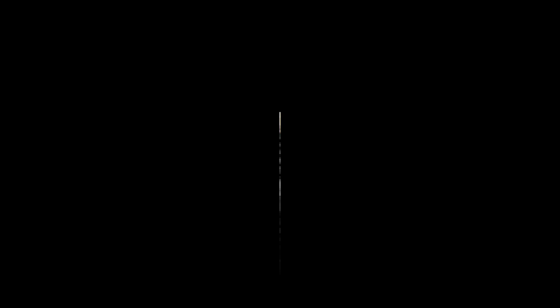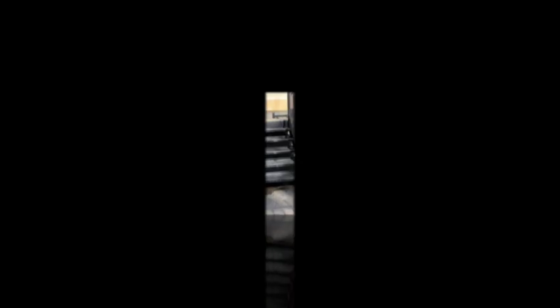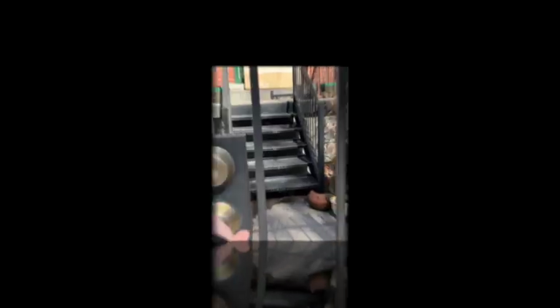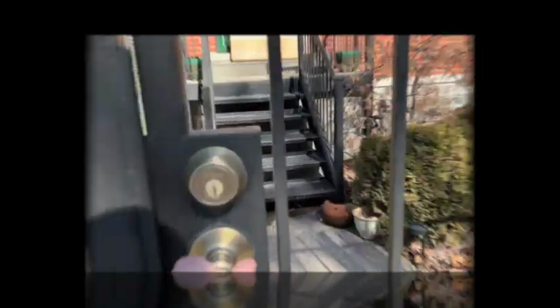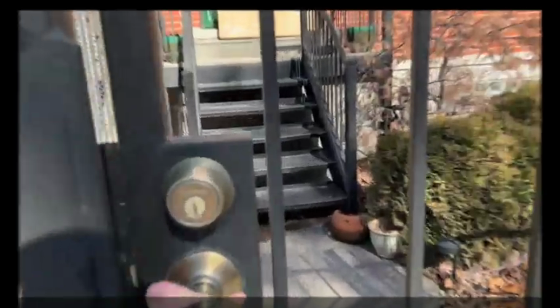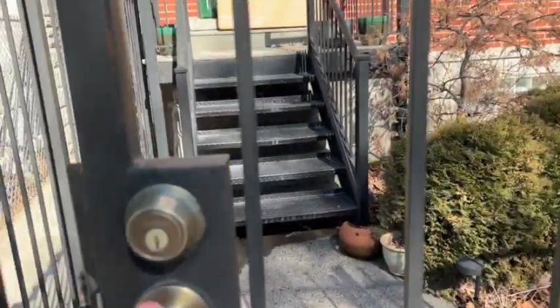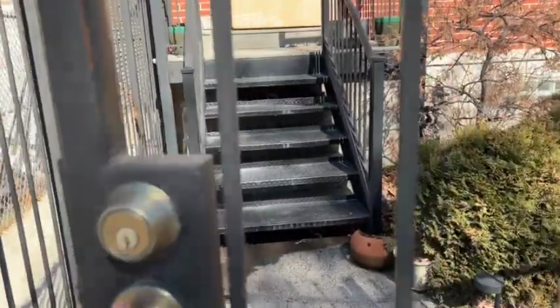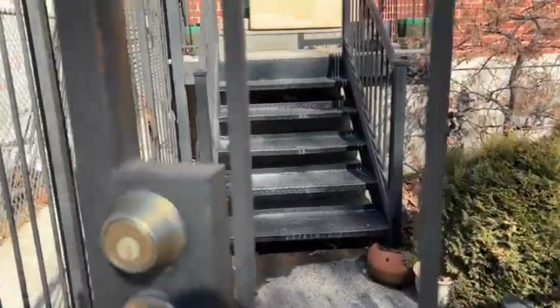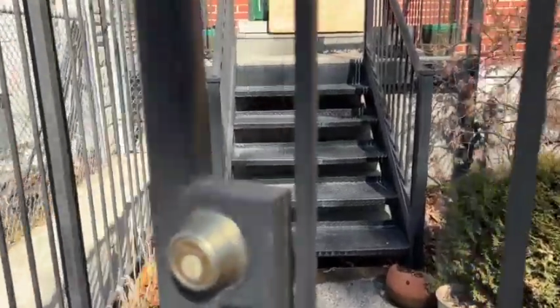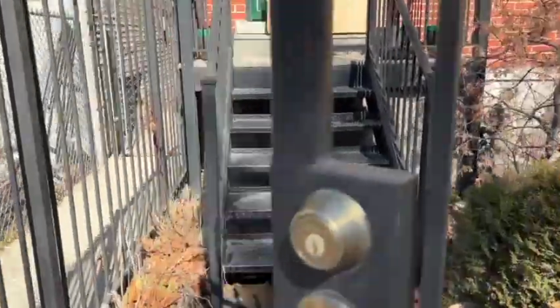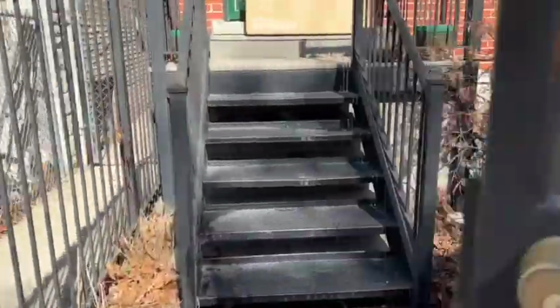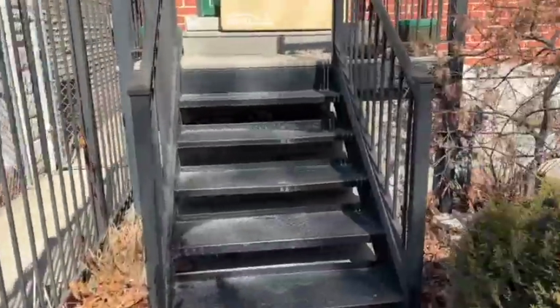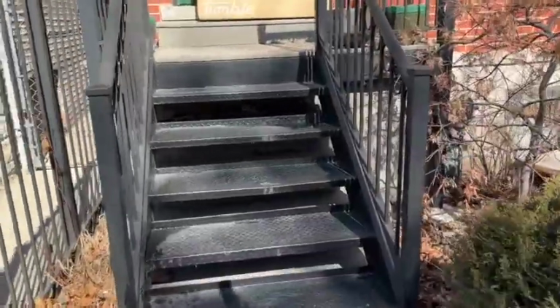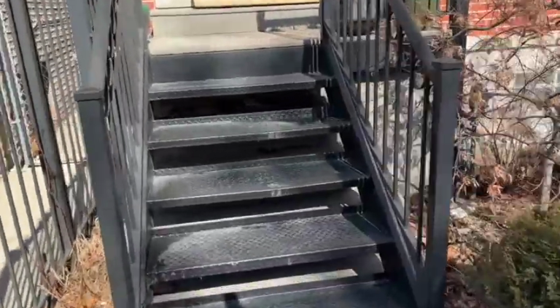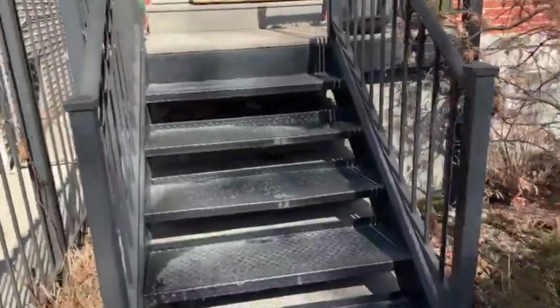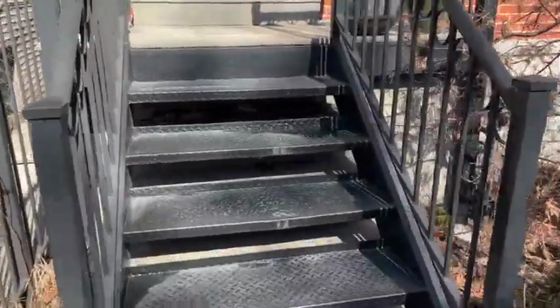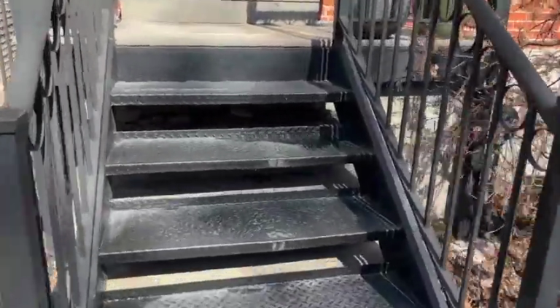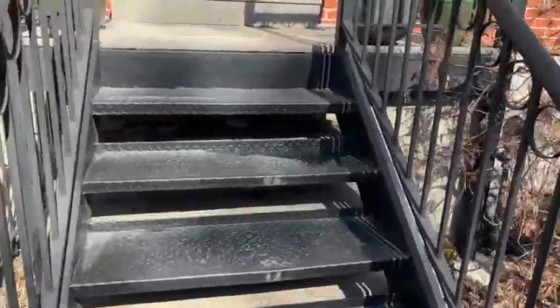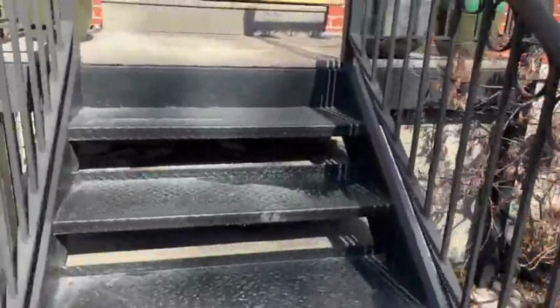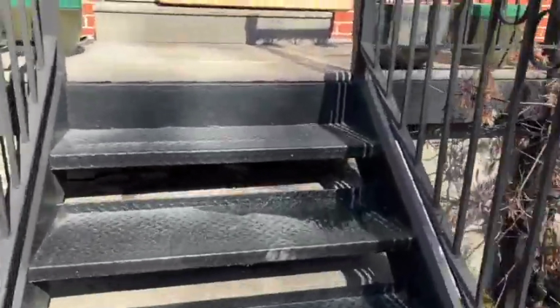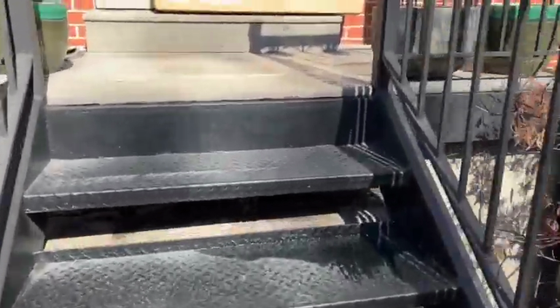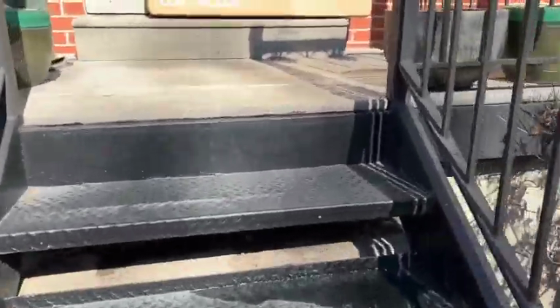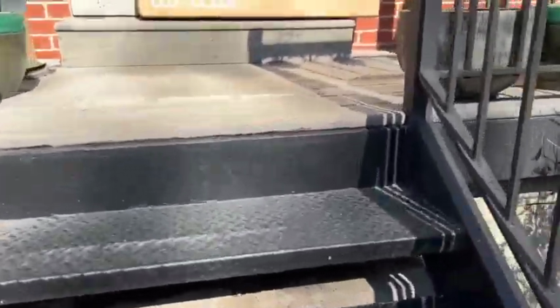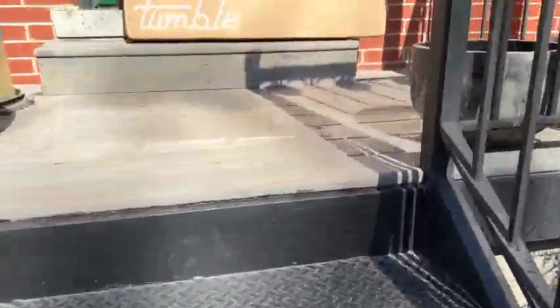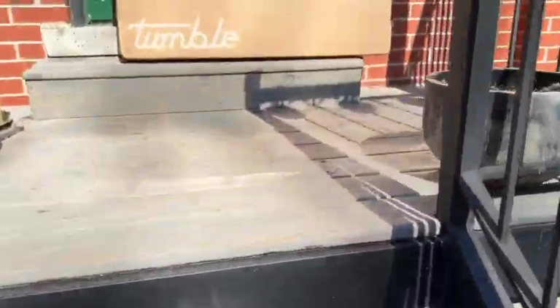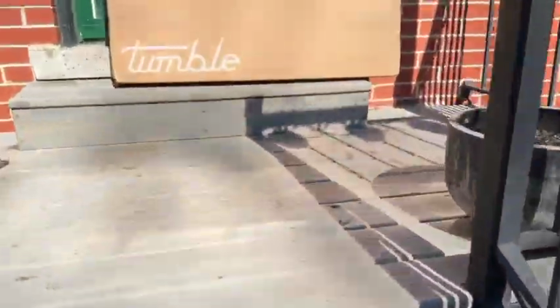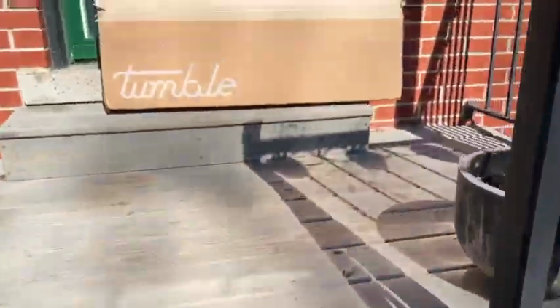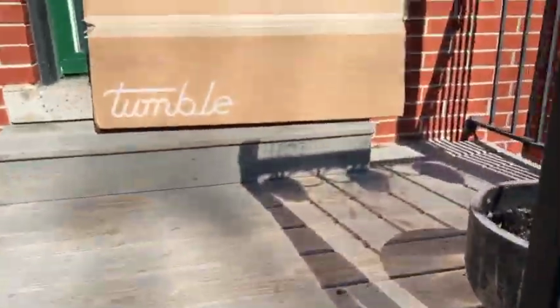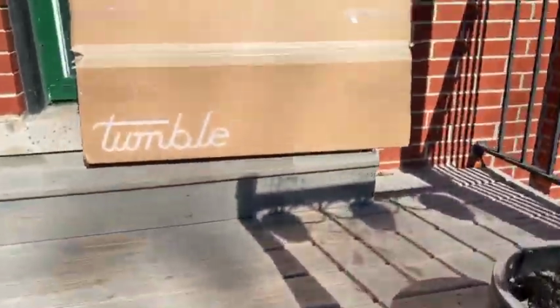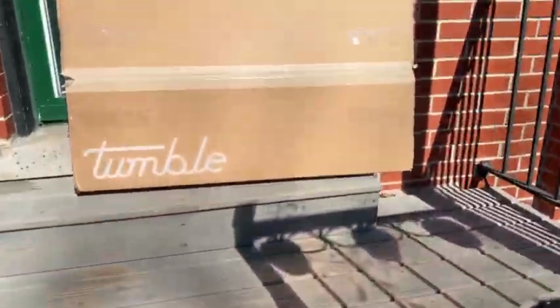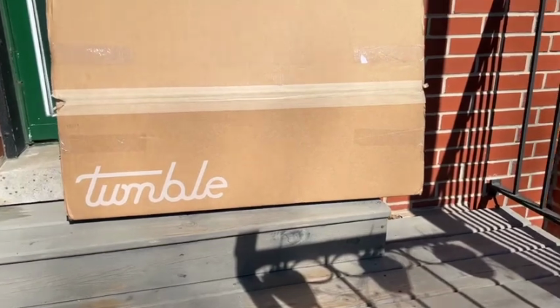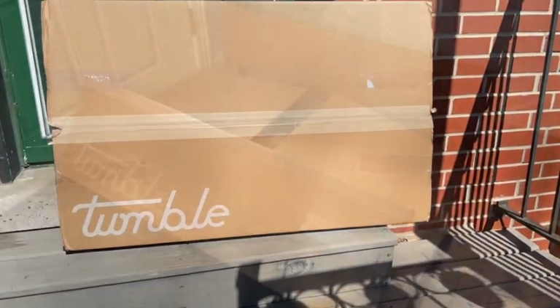Today is a great day as my life just got so much easier. Our new Tumble washable rug is here.